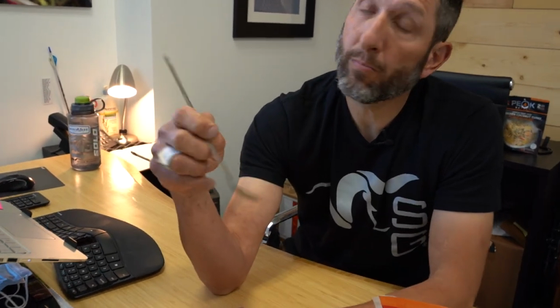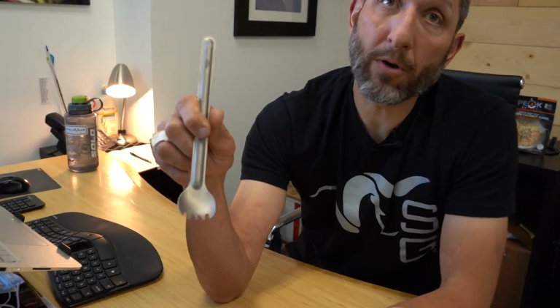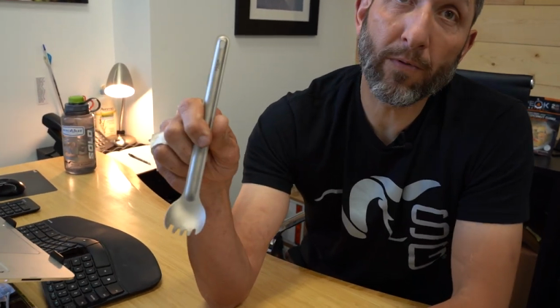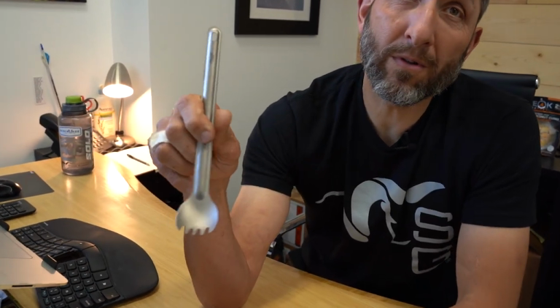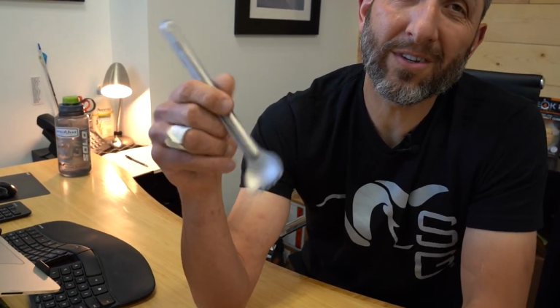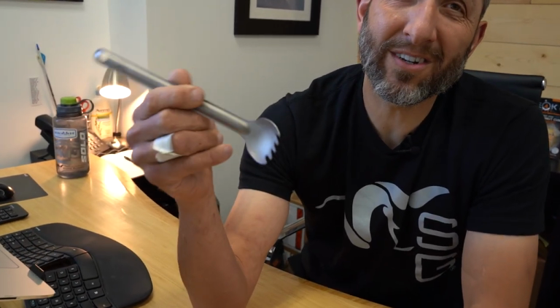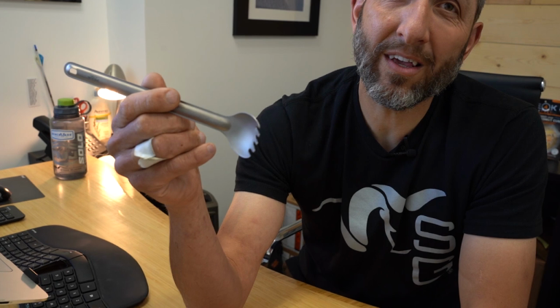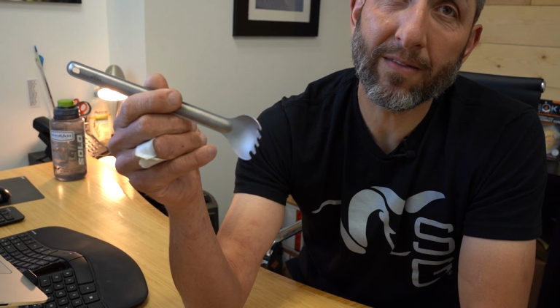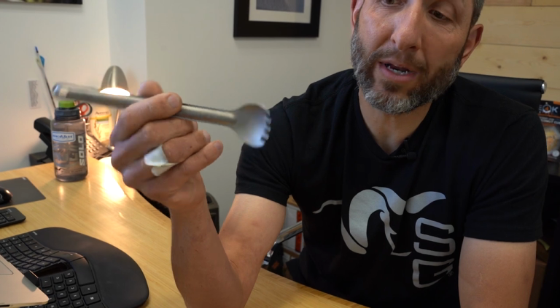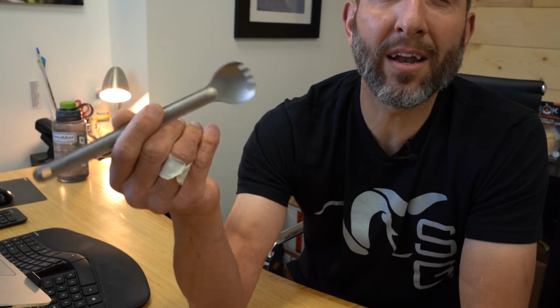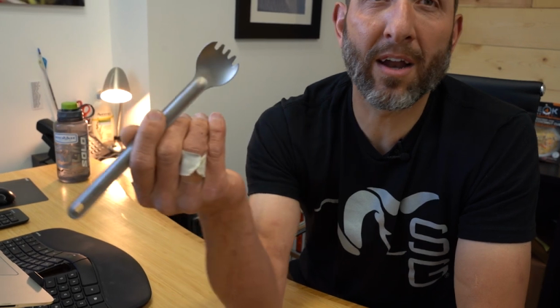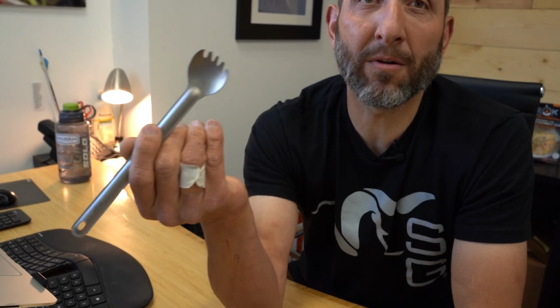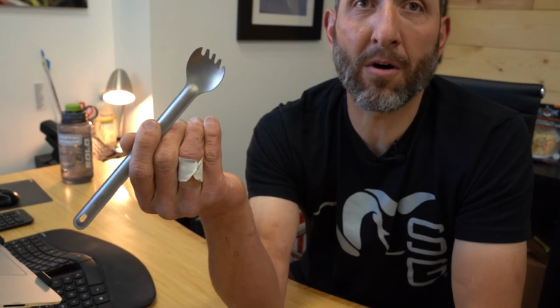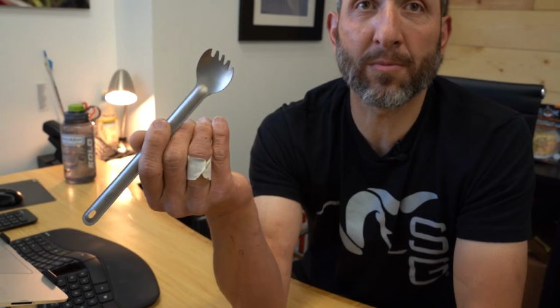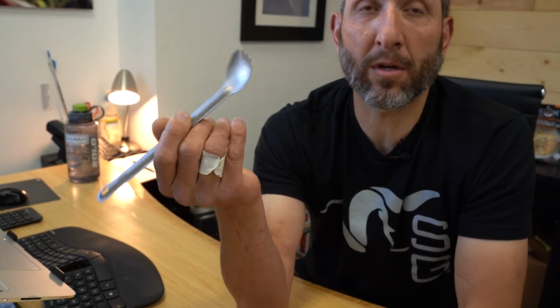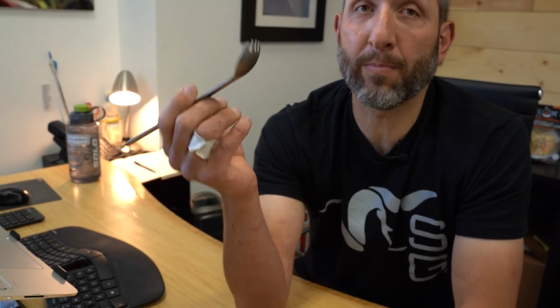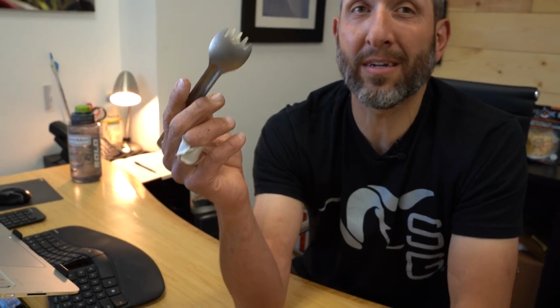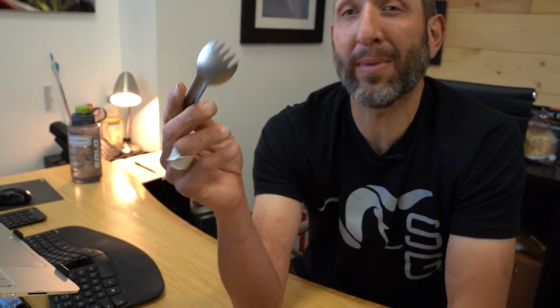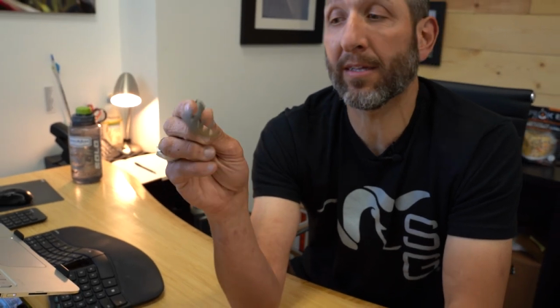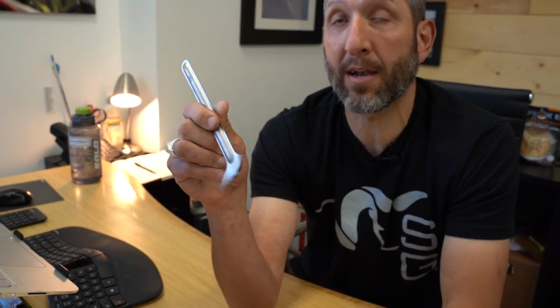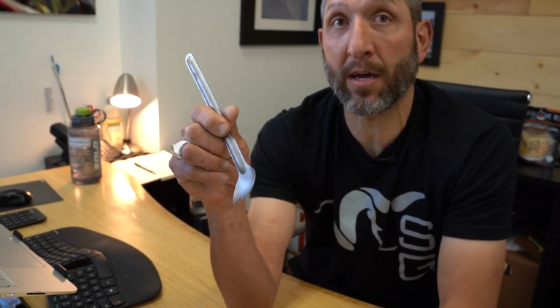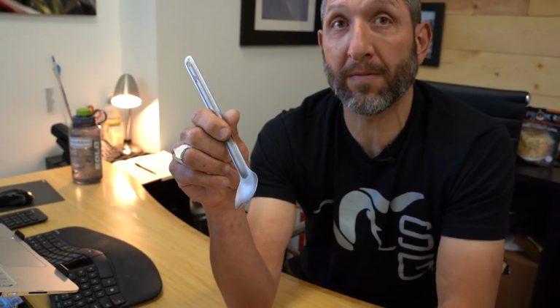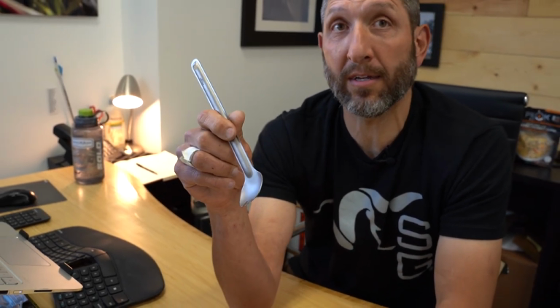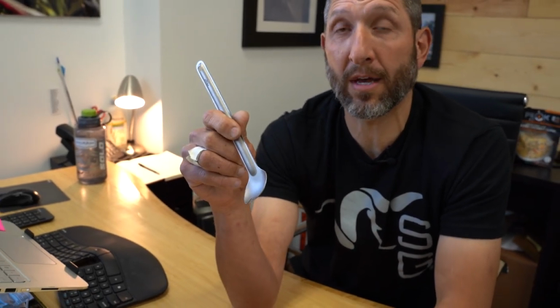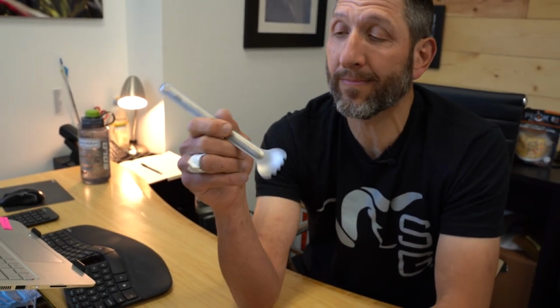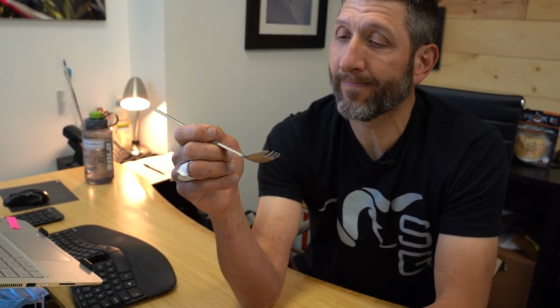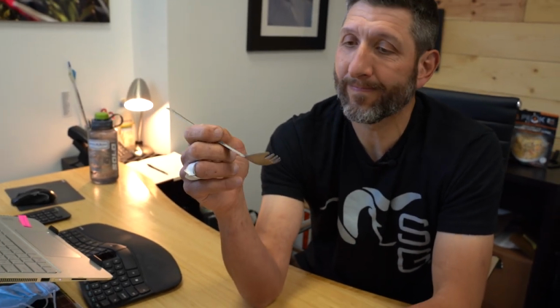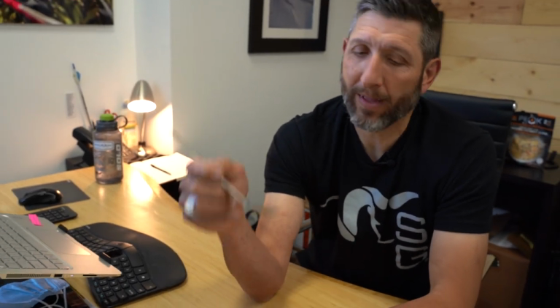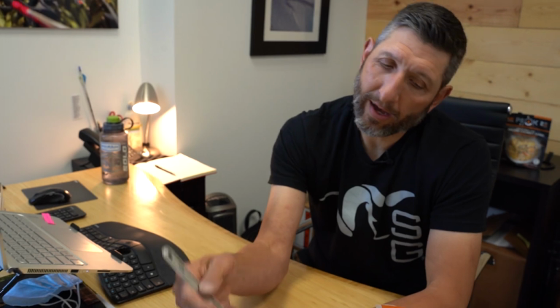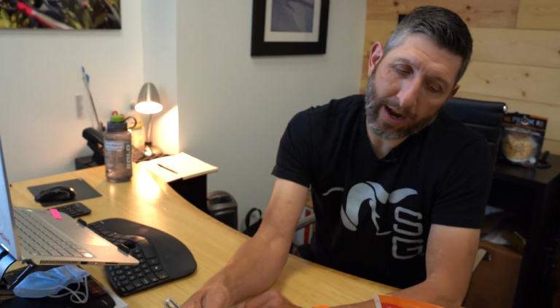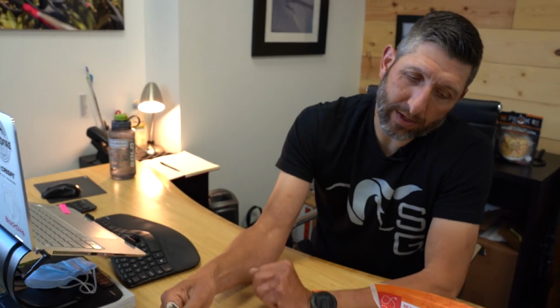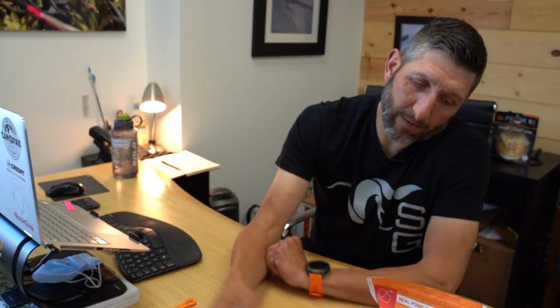Peak Refuel — seriously, we needed another long spork that bent? It's basically a knockoff of Sea to Summit. I don't think so.